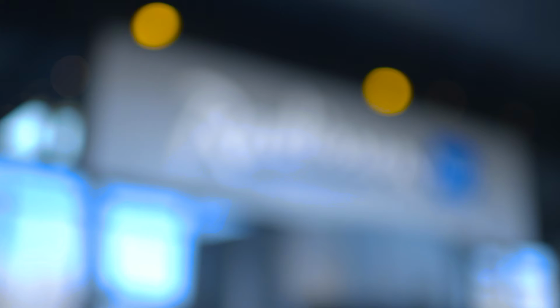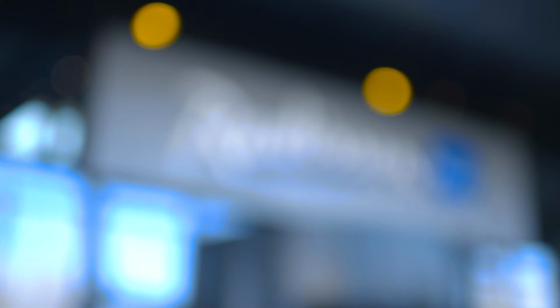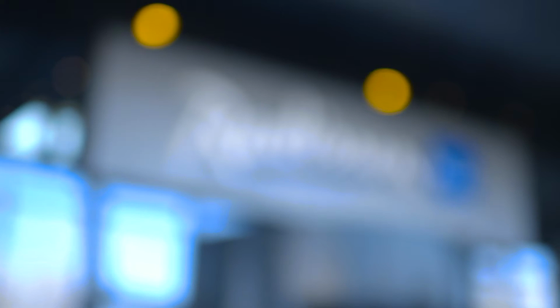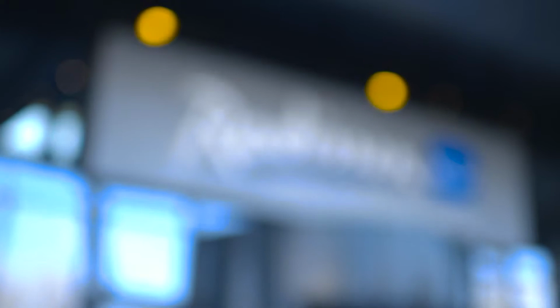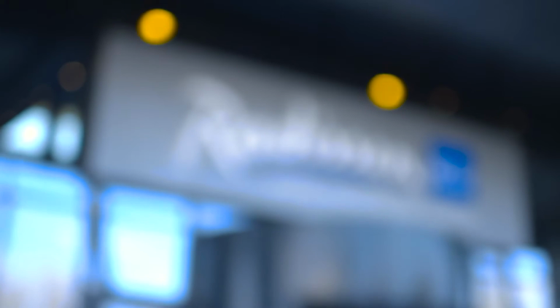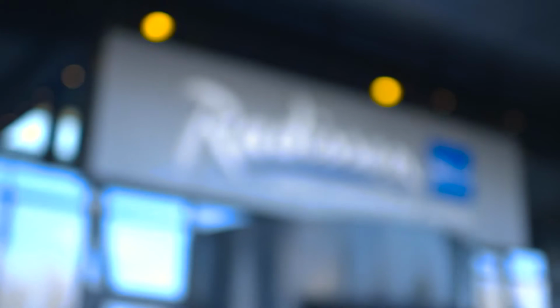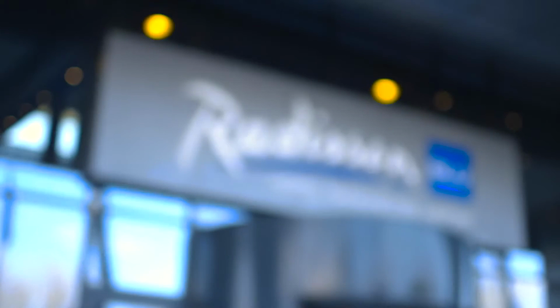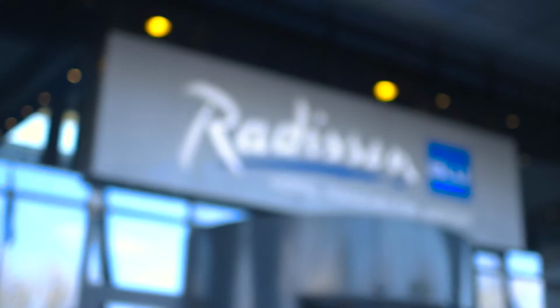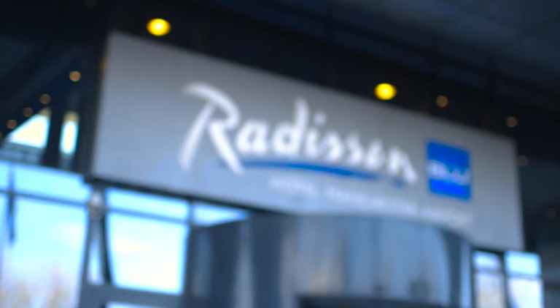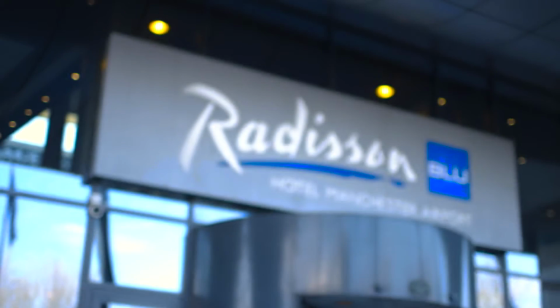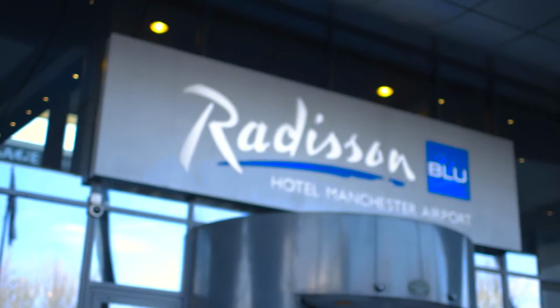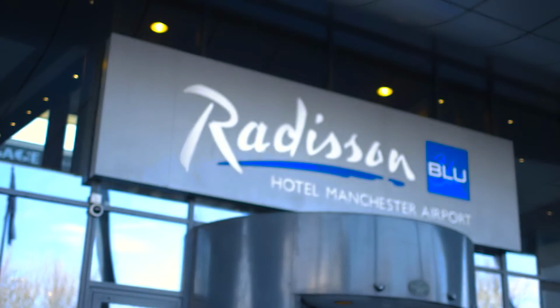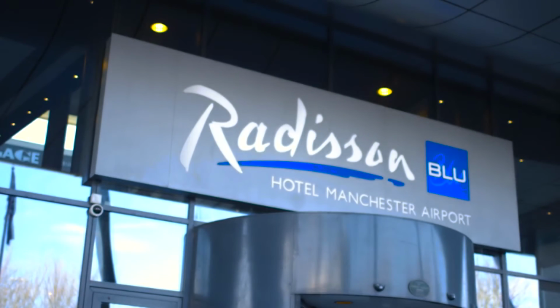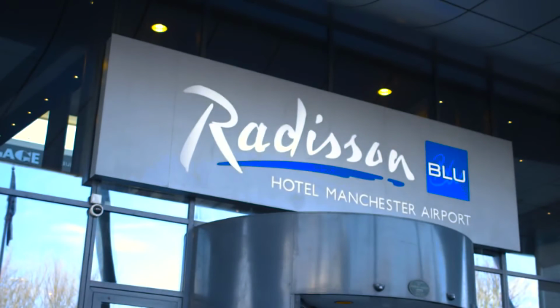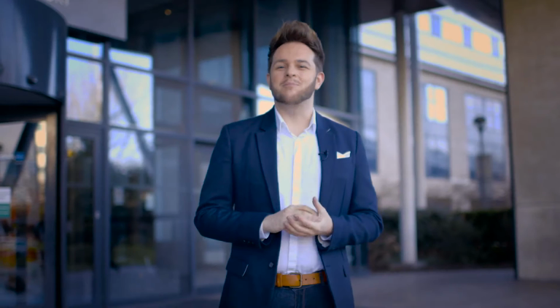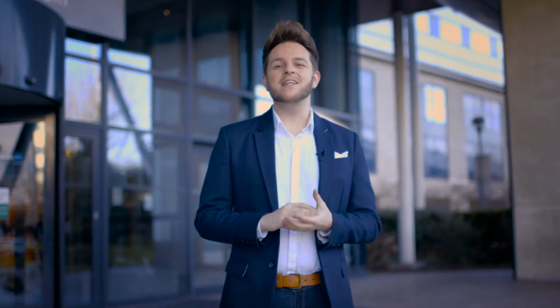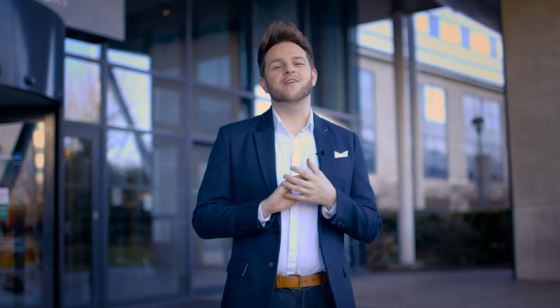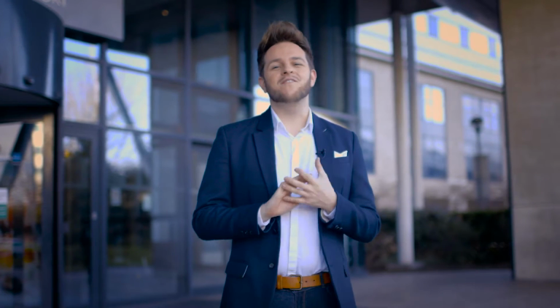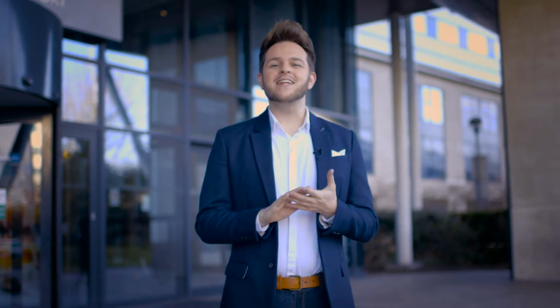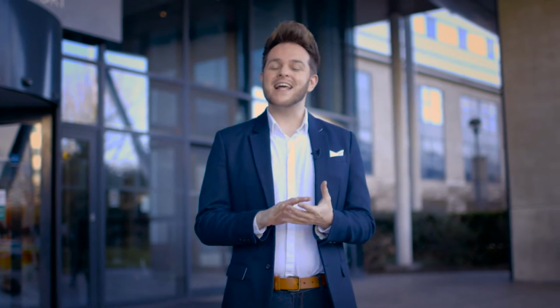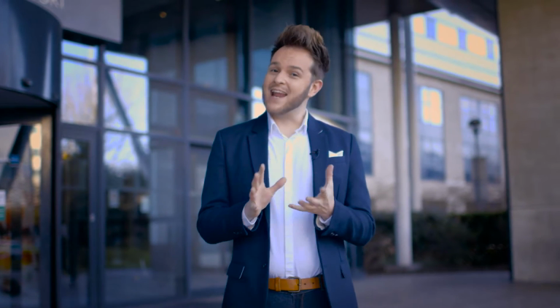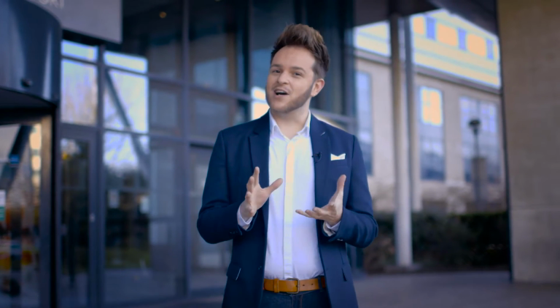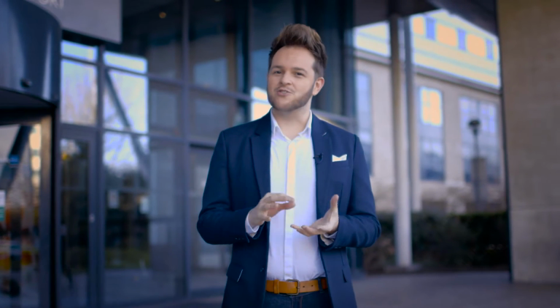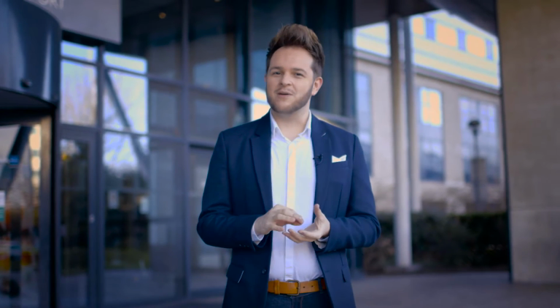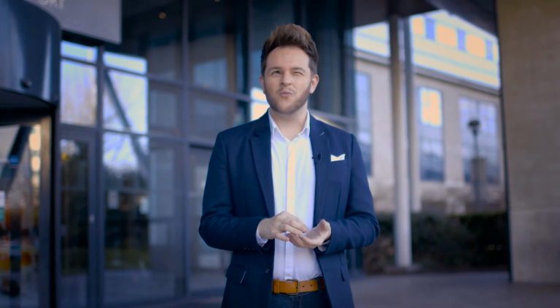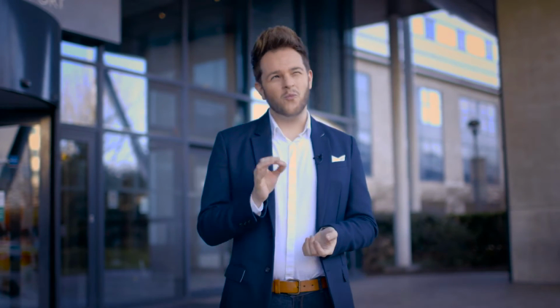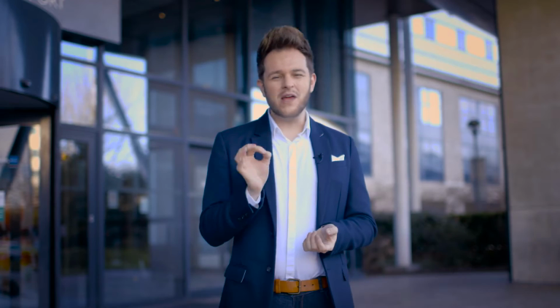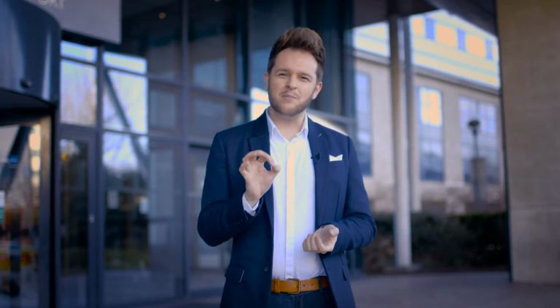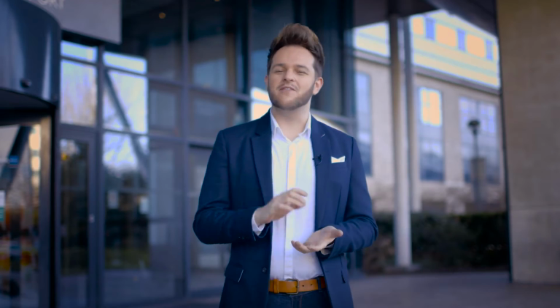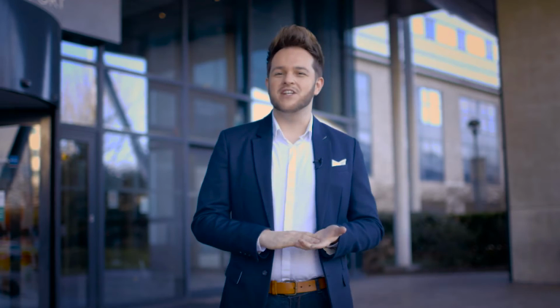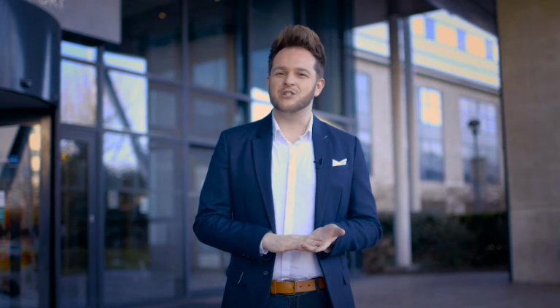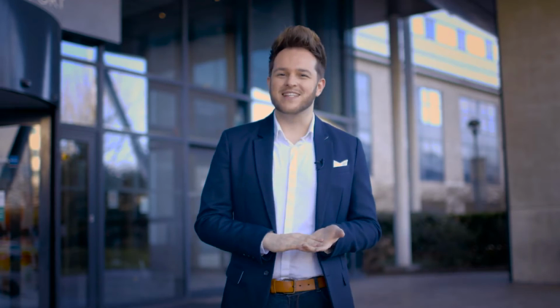The Radisson Blue opposite Manchester Airport is a blend of convenience and luxury with a bit of an edgy twist.